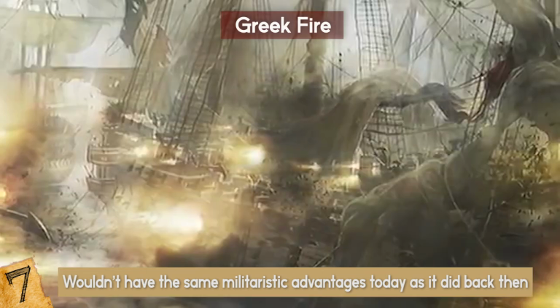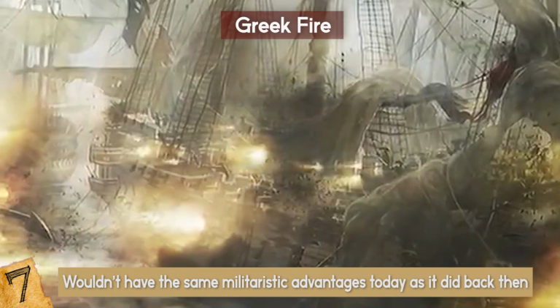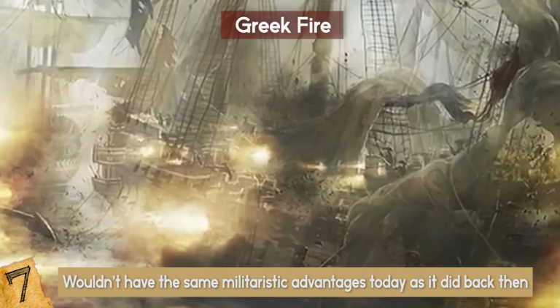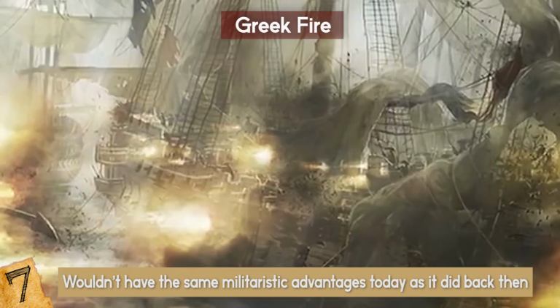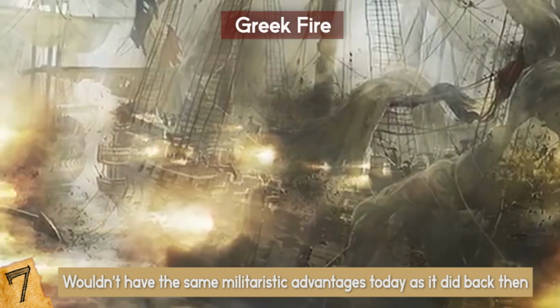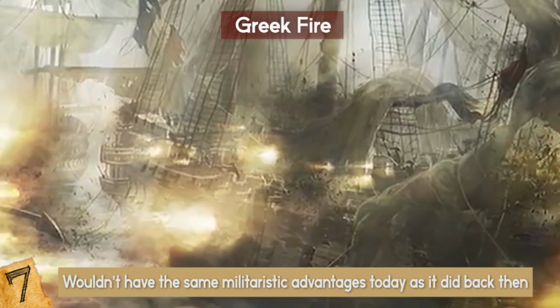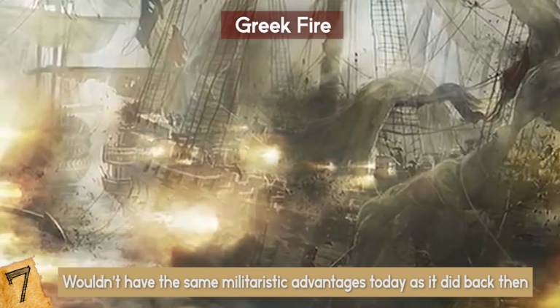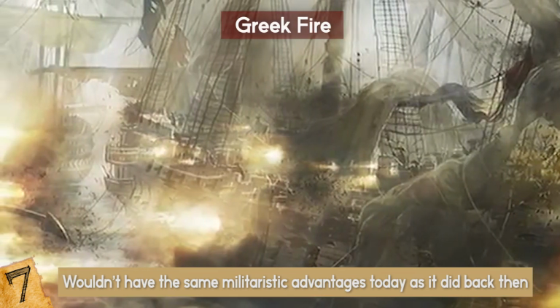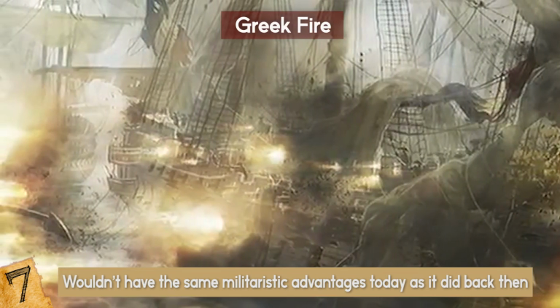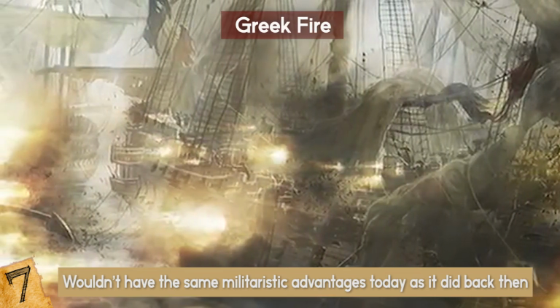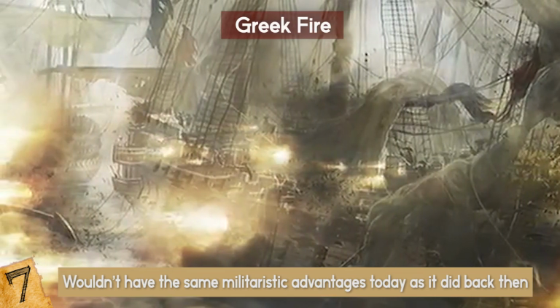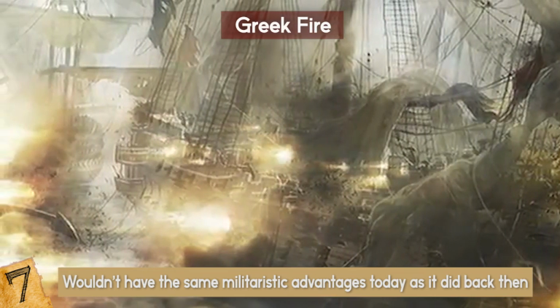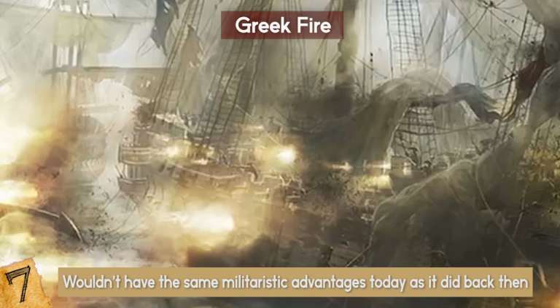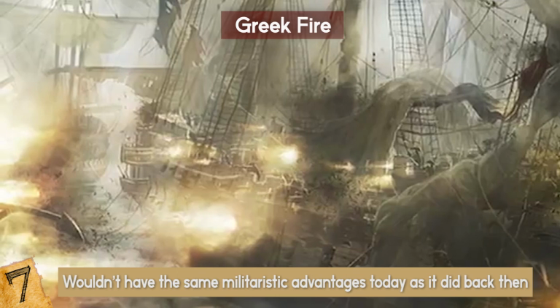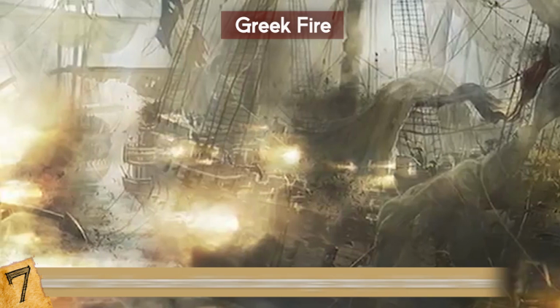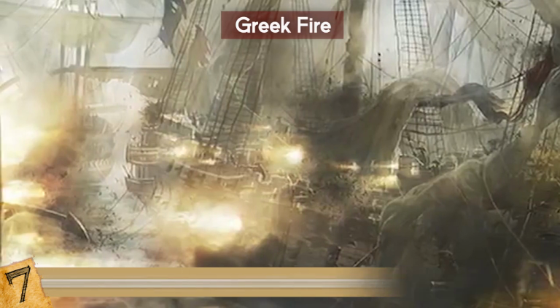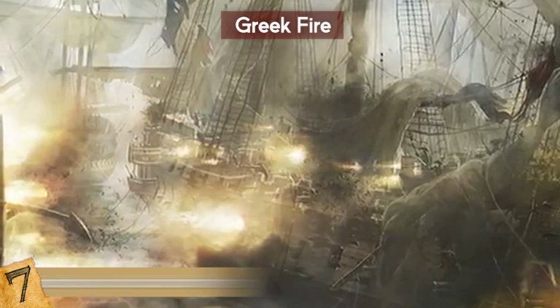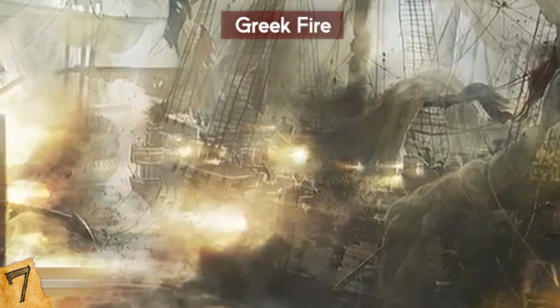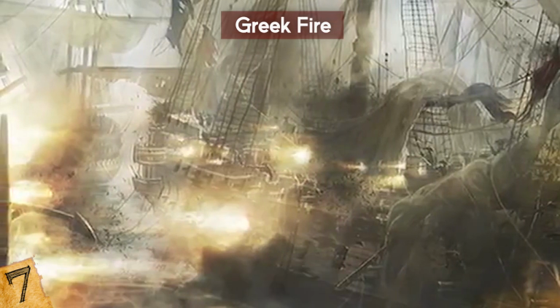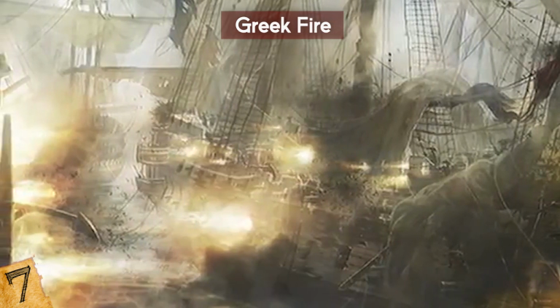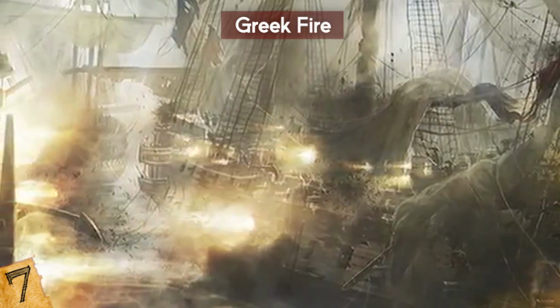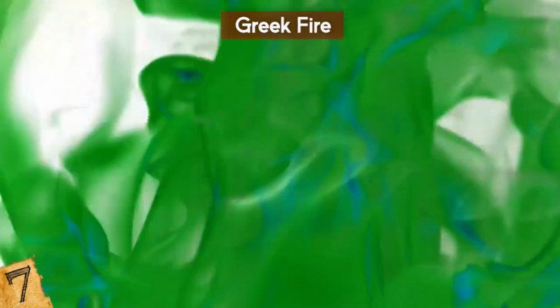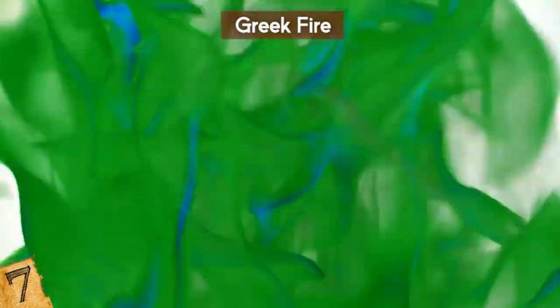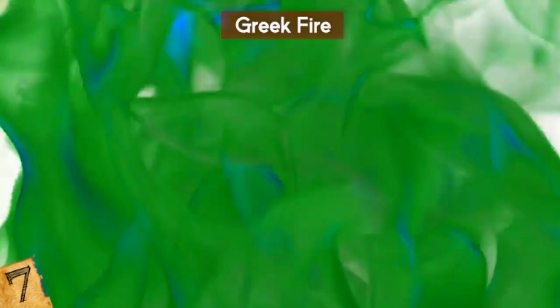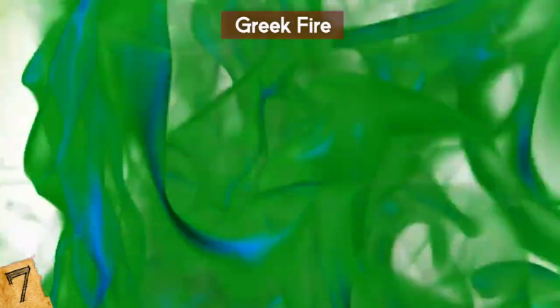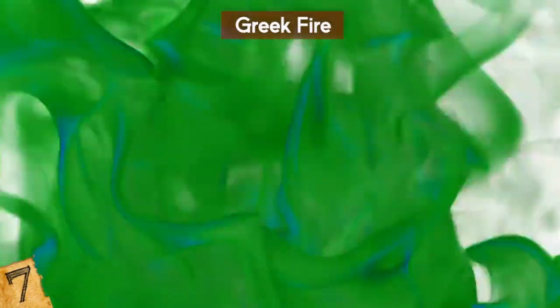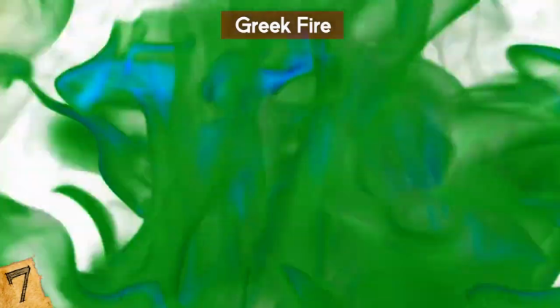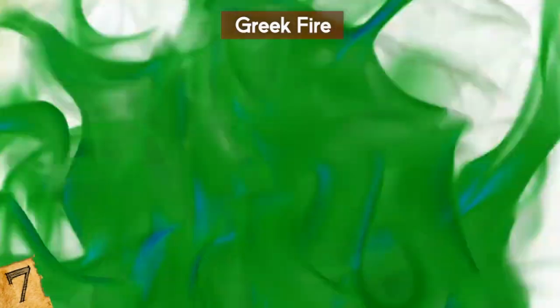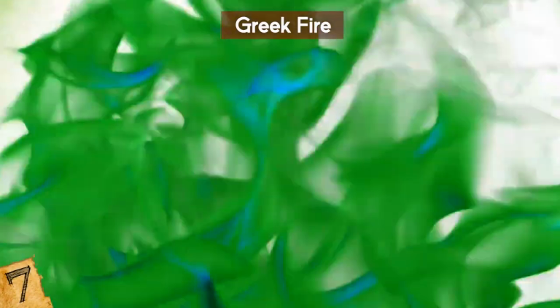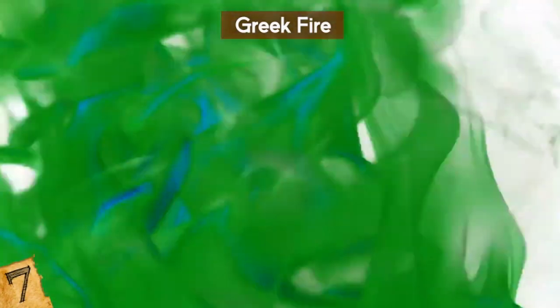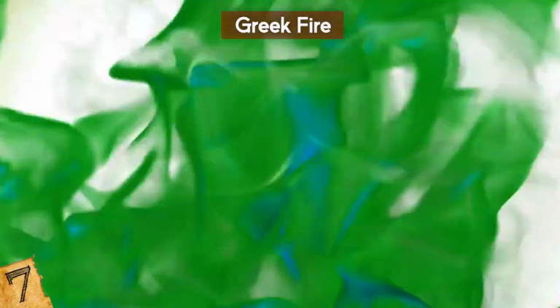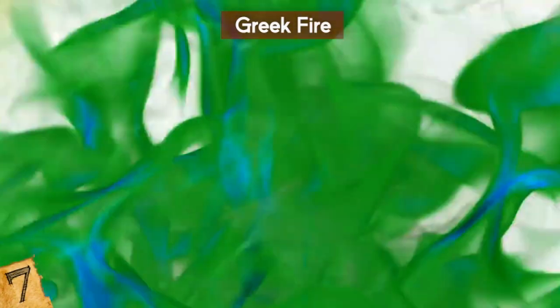Not only is it impressive, but Greek fire has influenced shows like Game of Thrones, which used a similar weapon called wildfire.